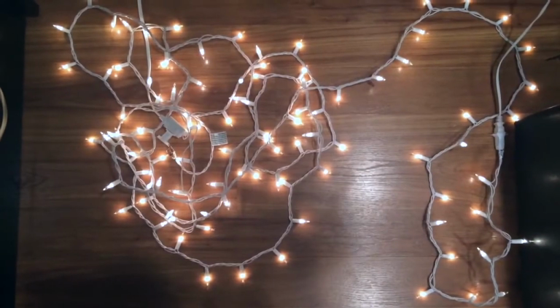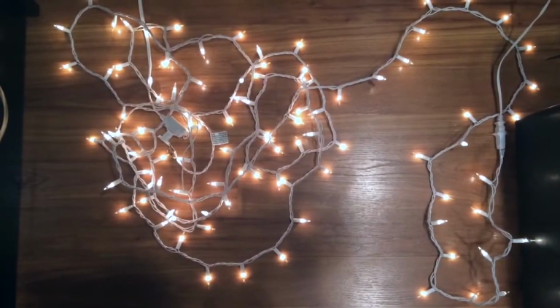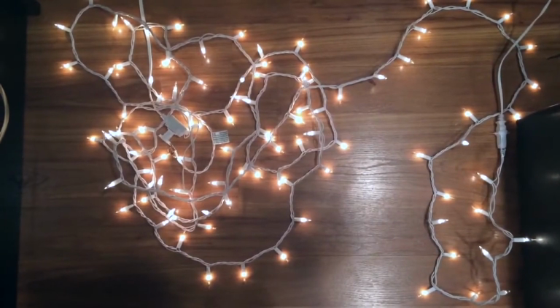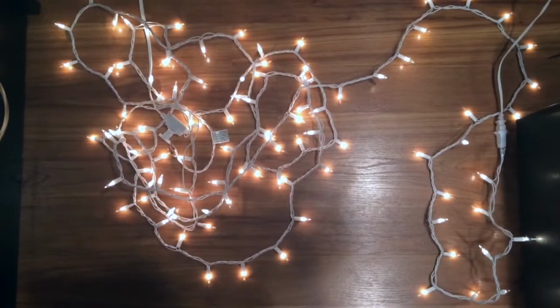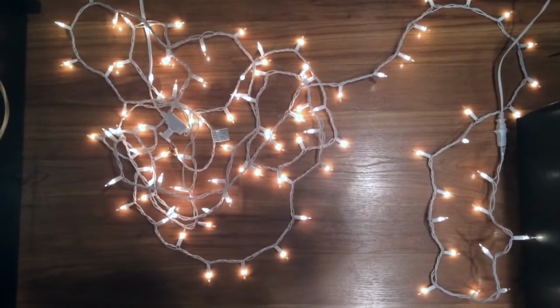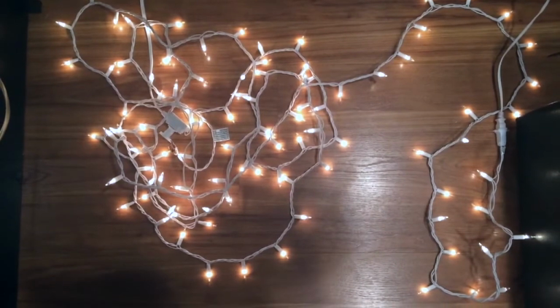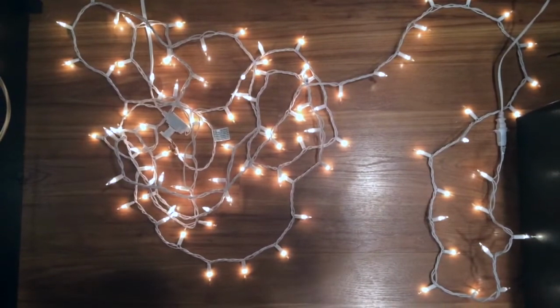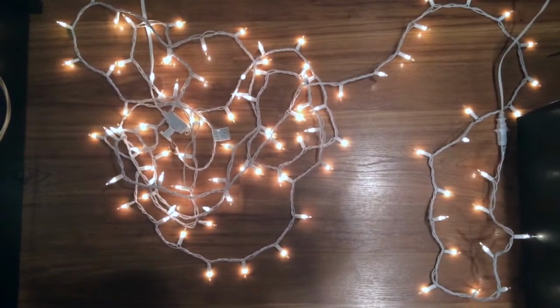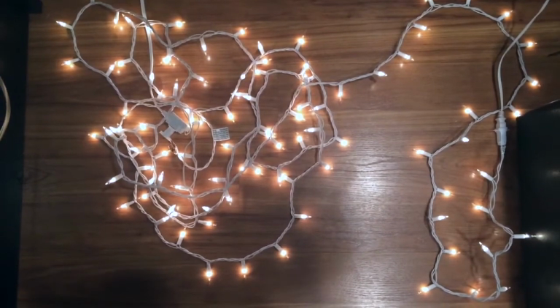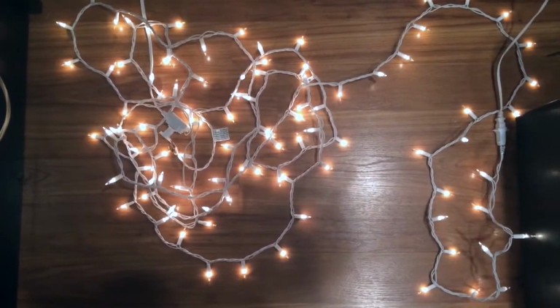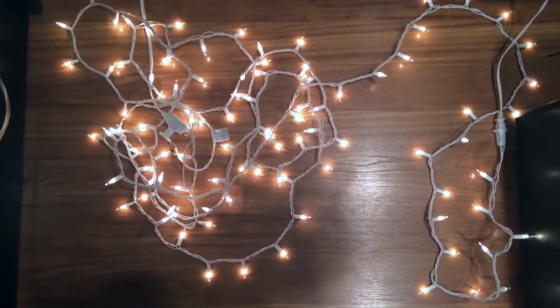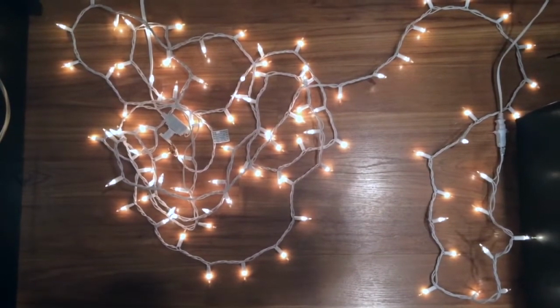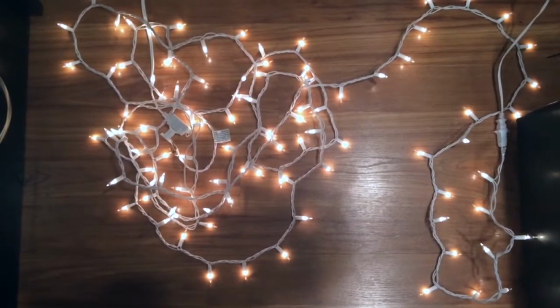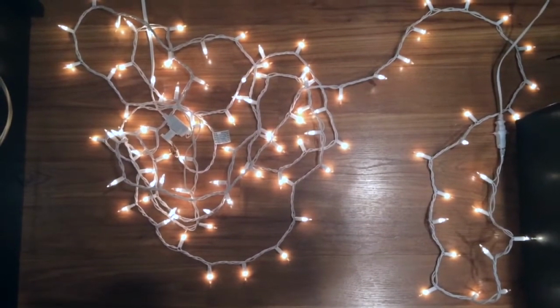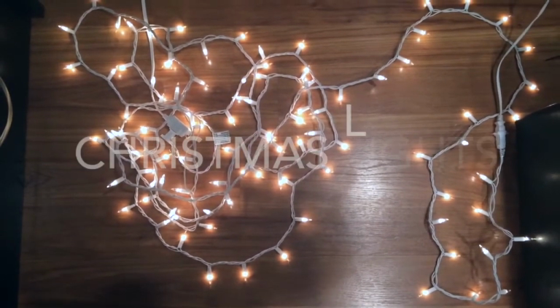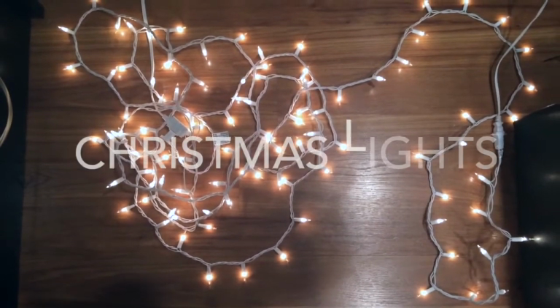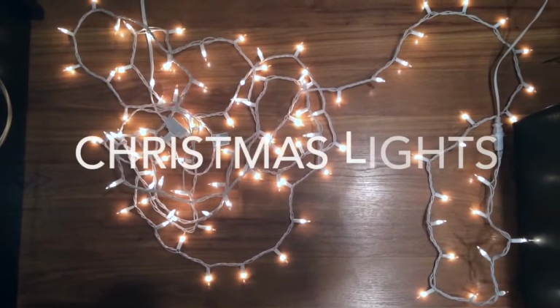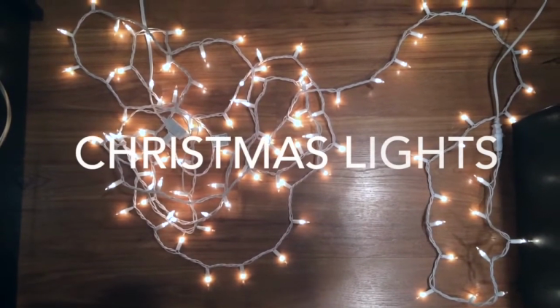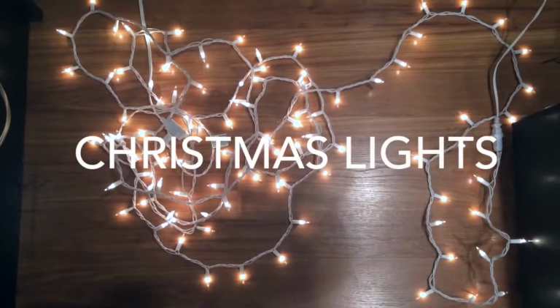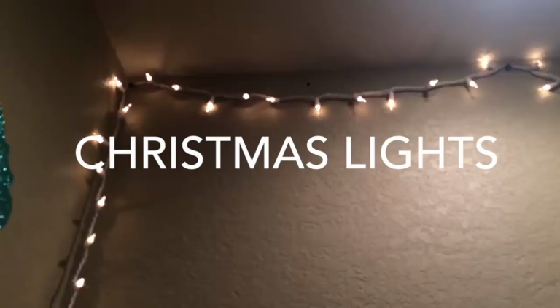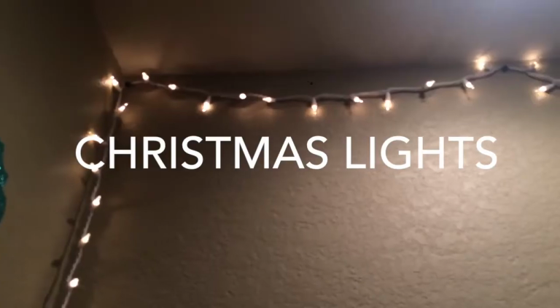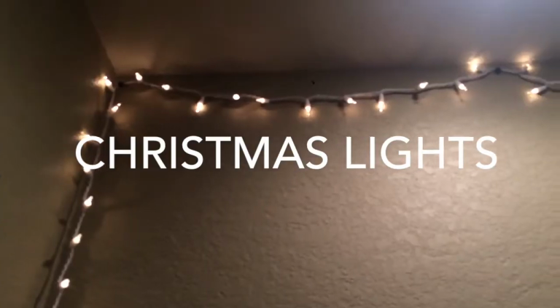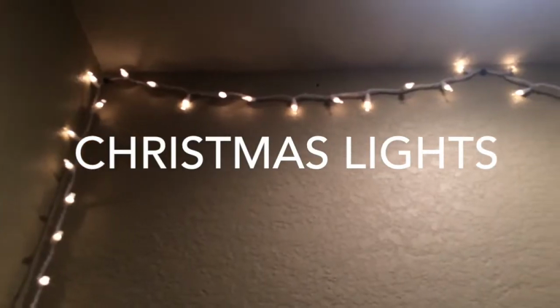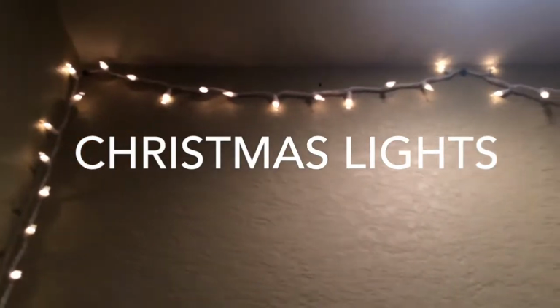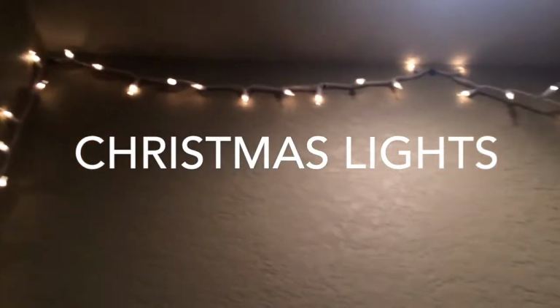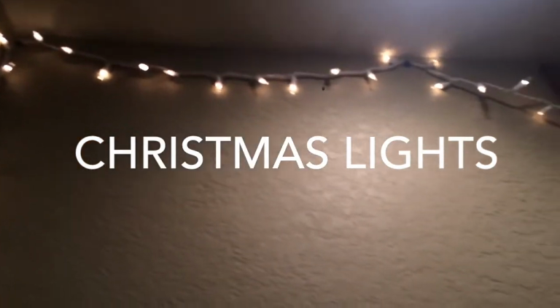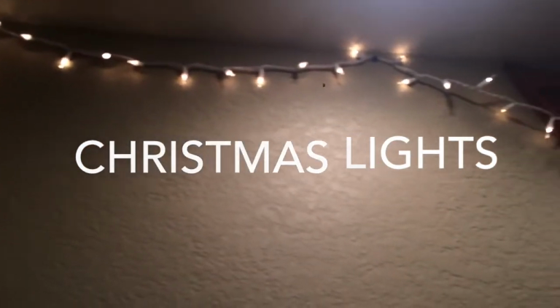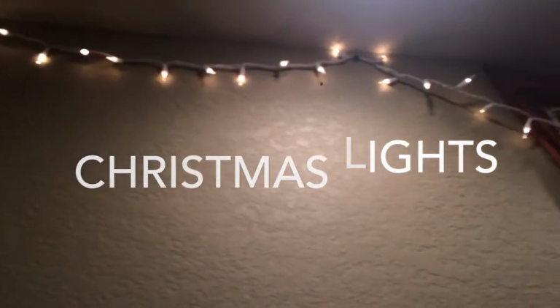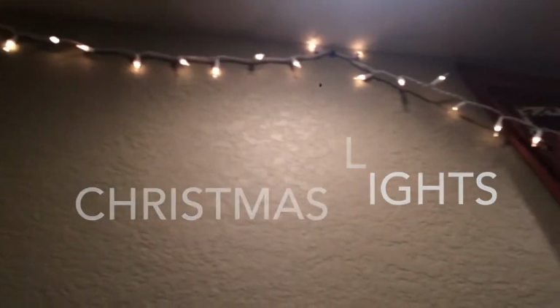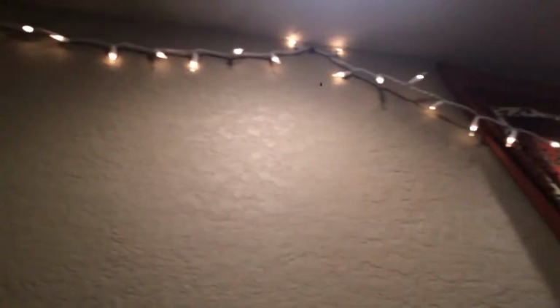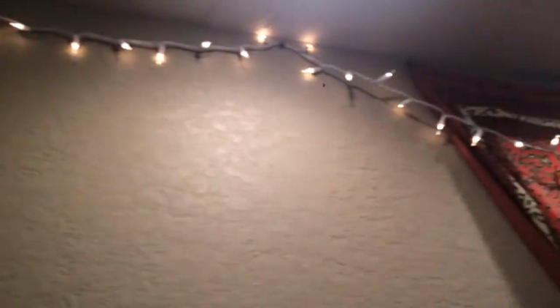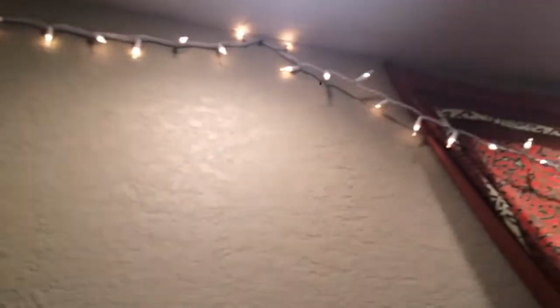So our first way of spicing up our room is just adding Christmas lights to the room.